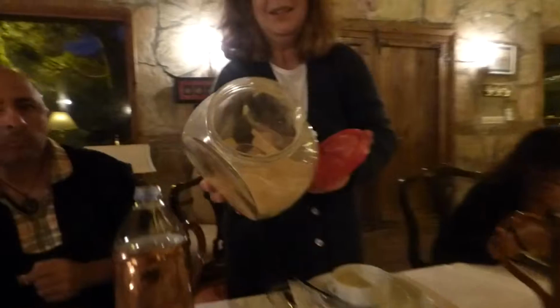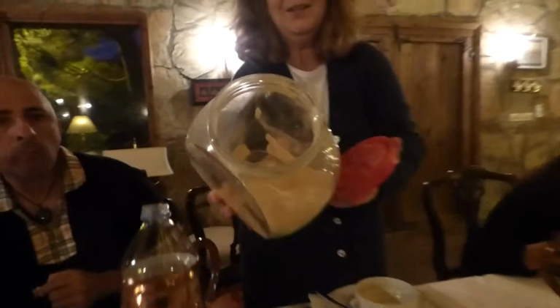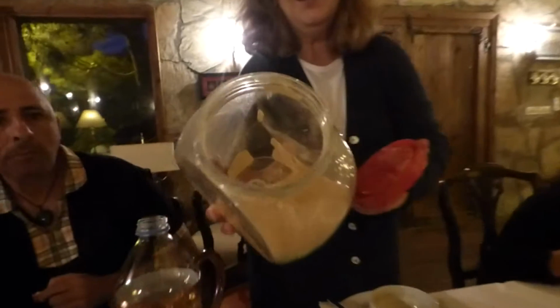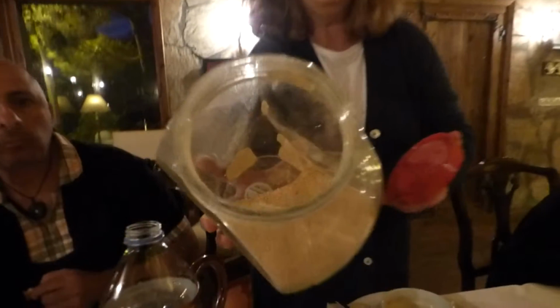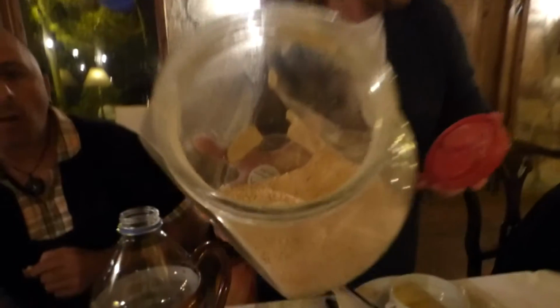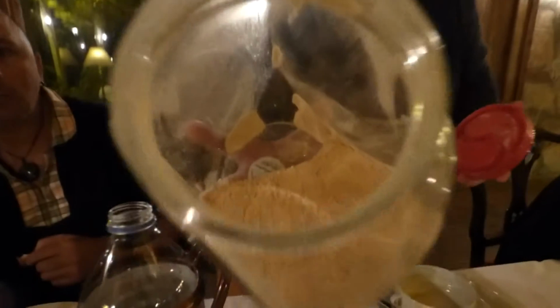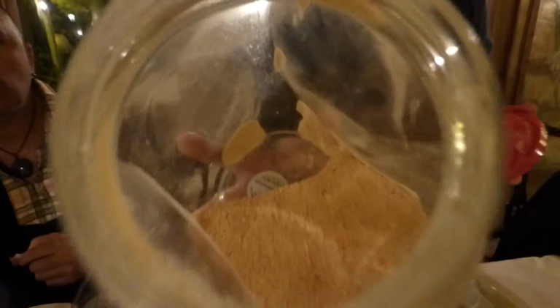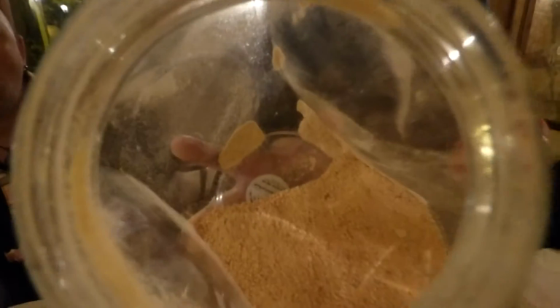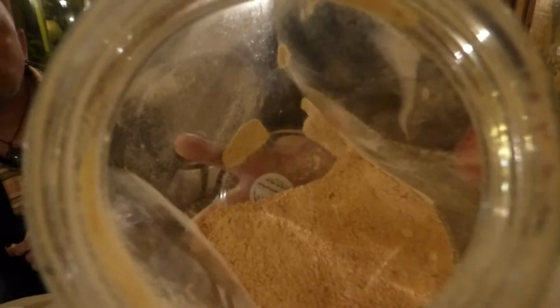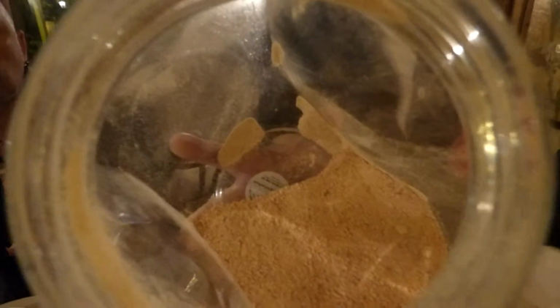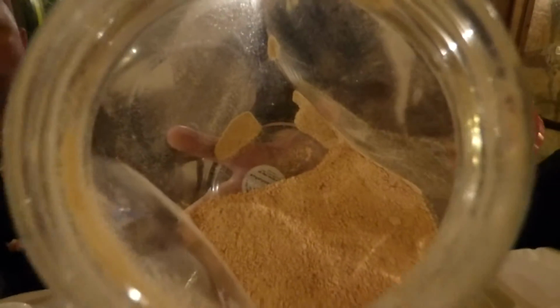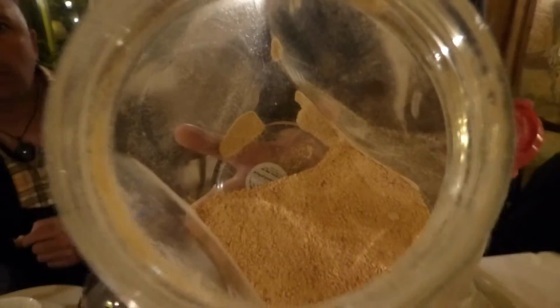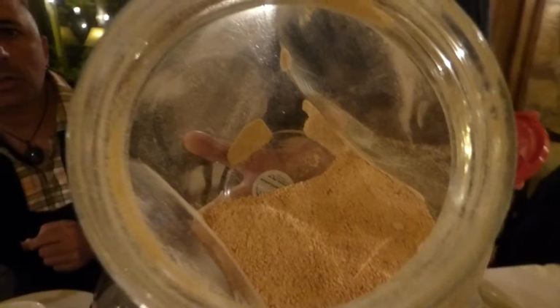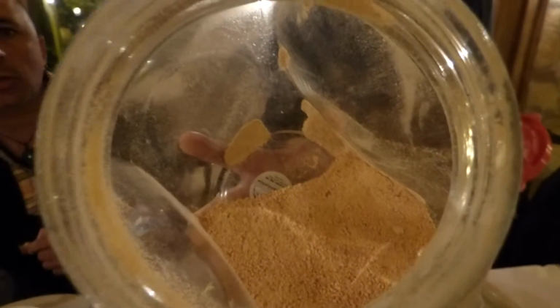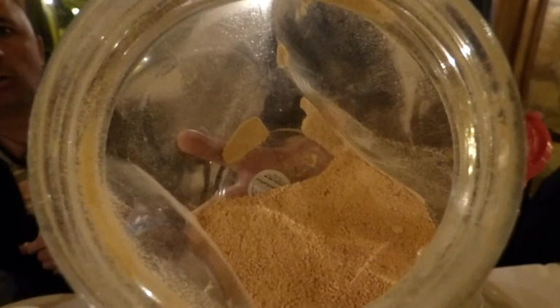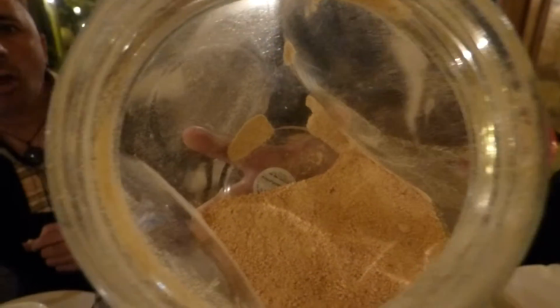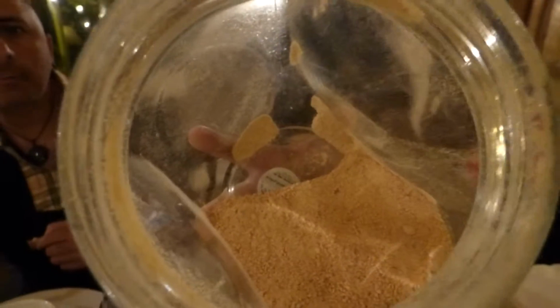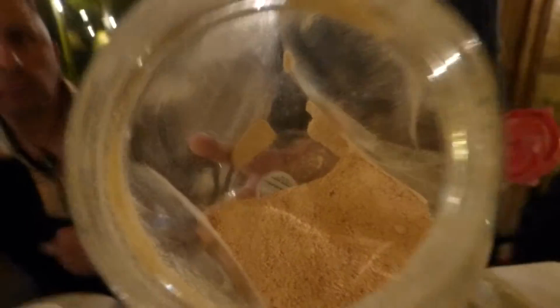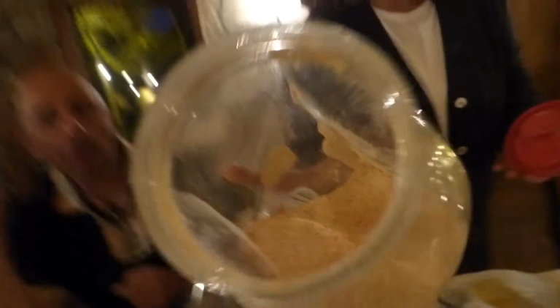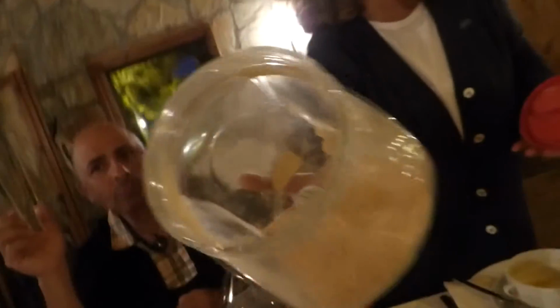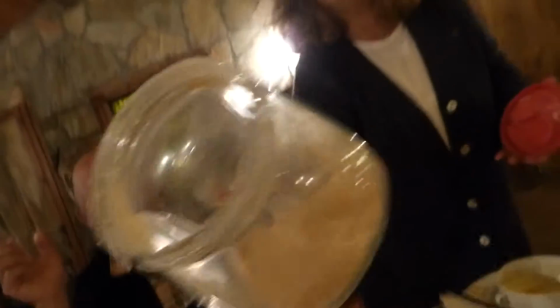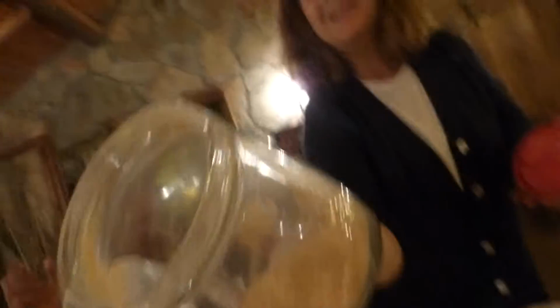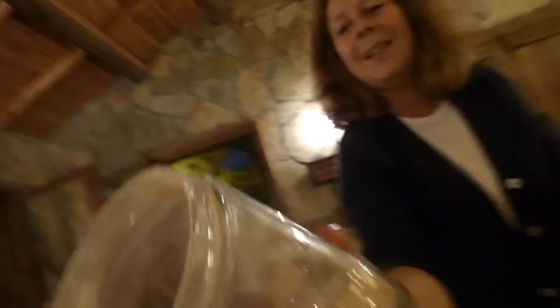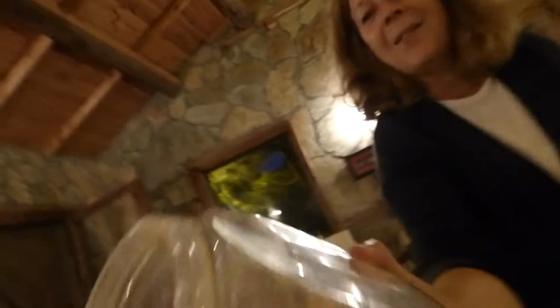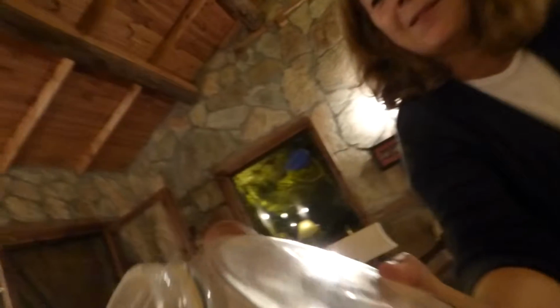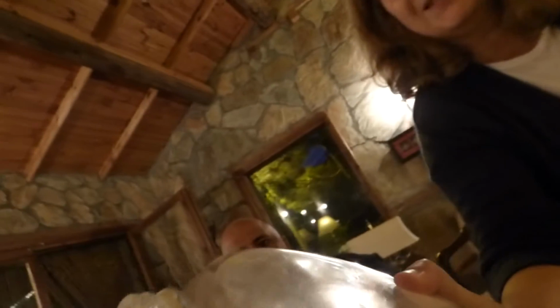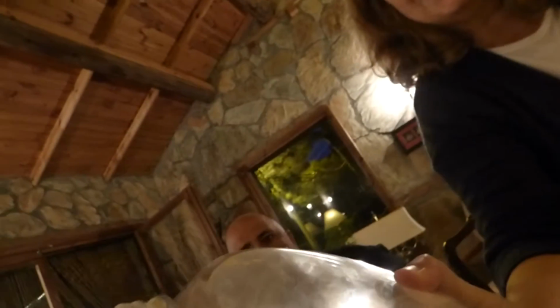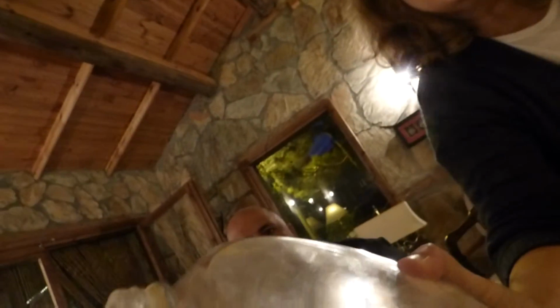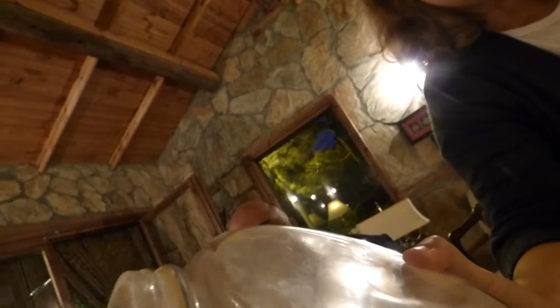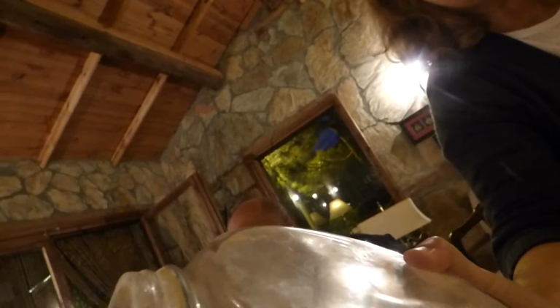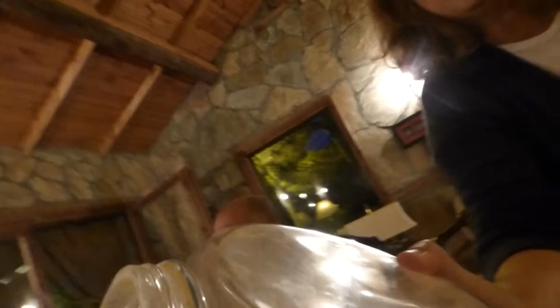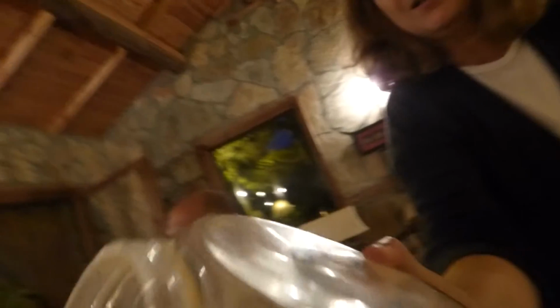Okay, let's have a look. See? Smell that? Tarhana. Tarhana.